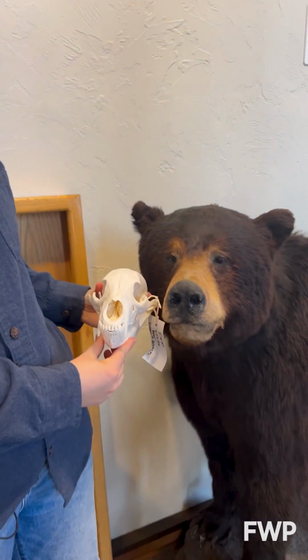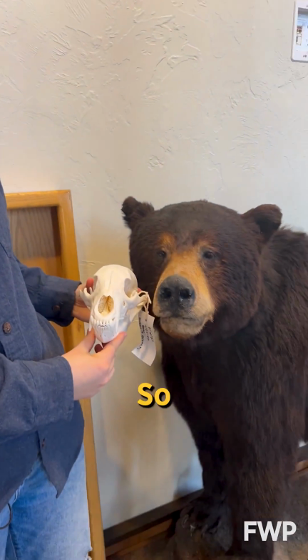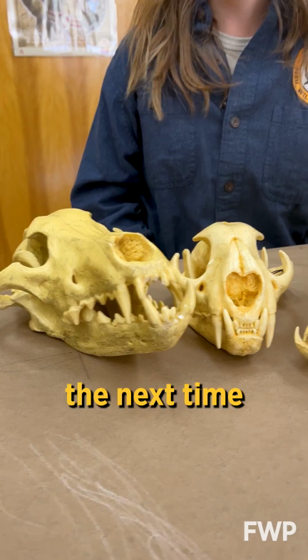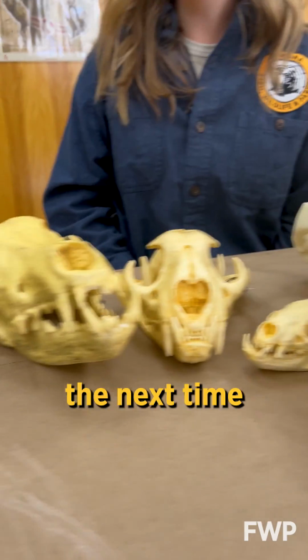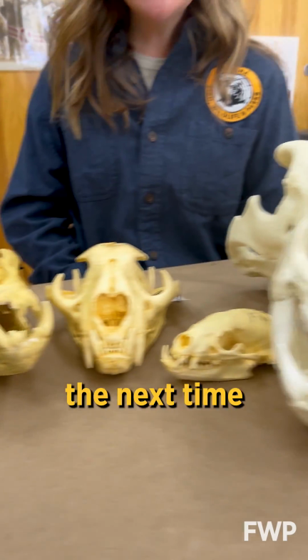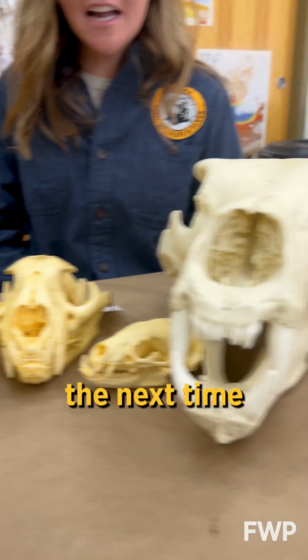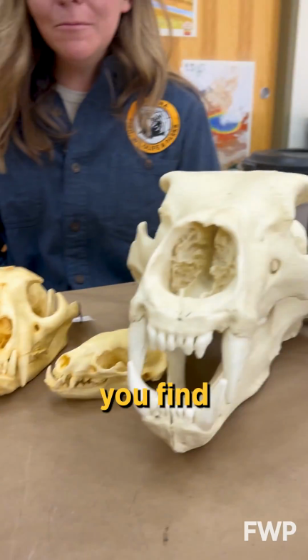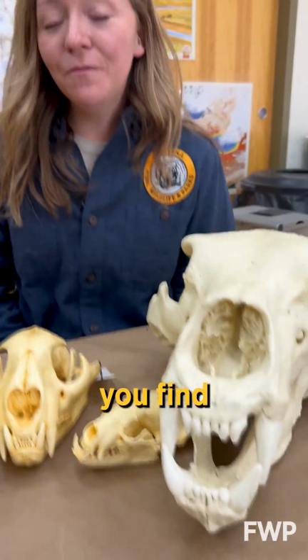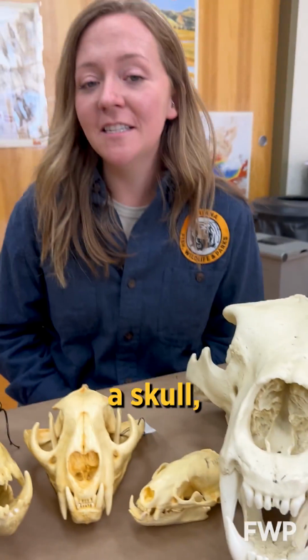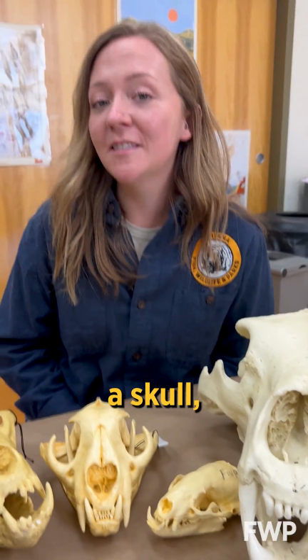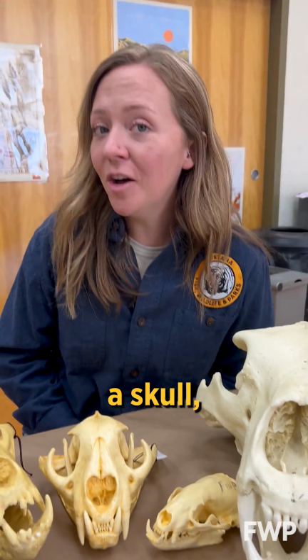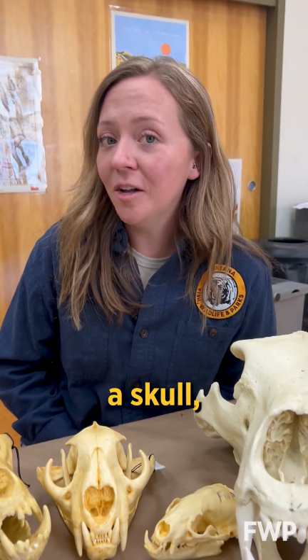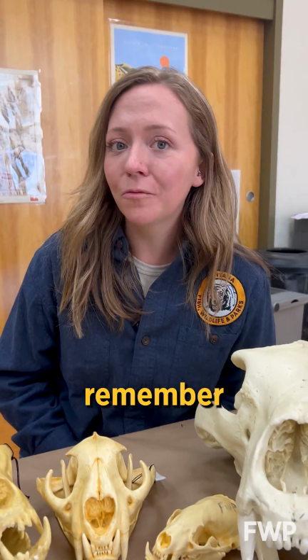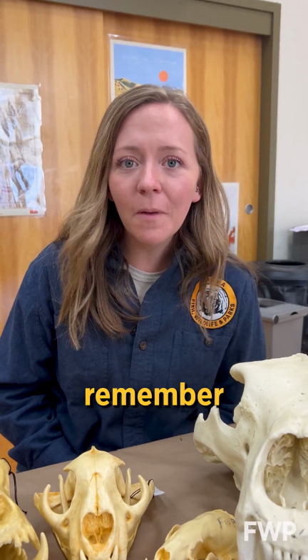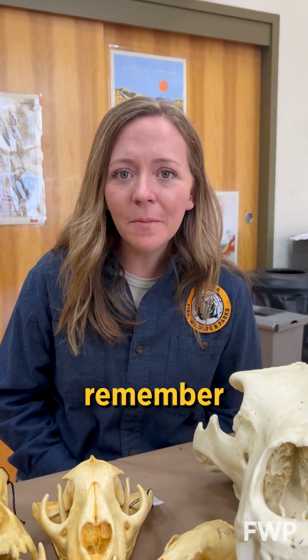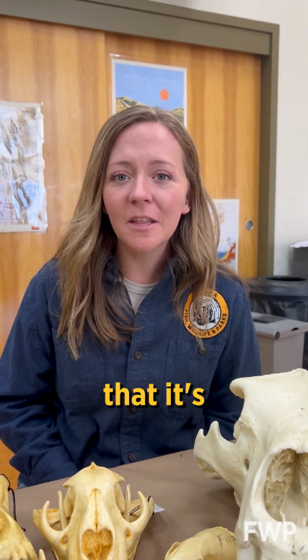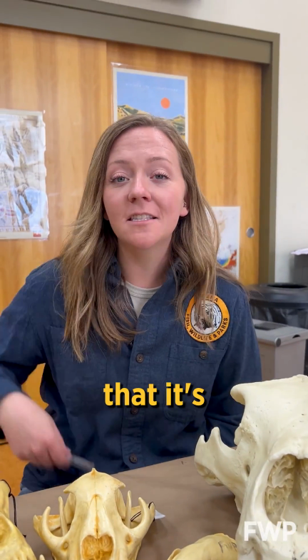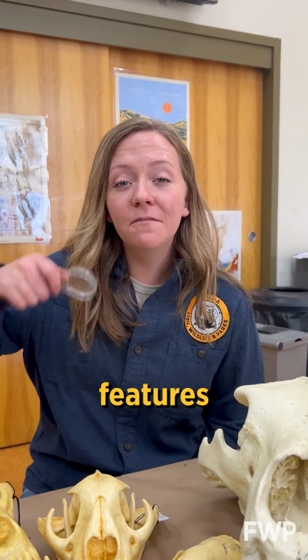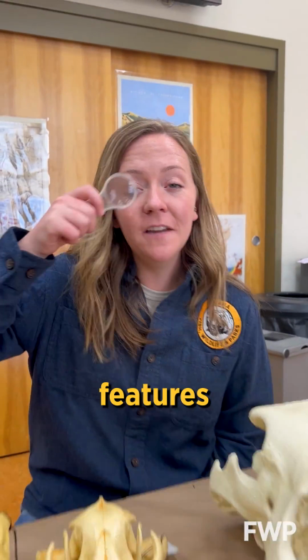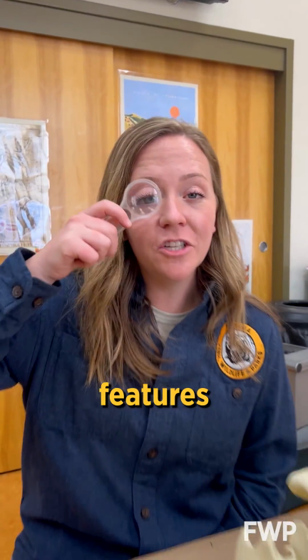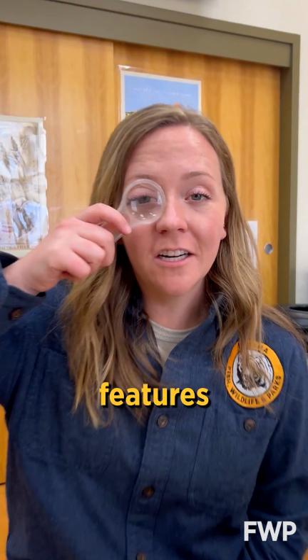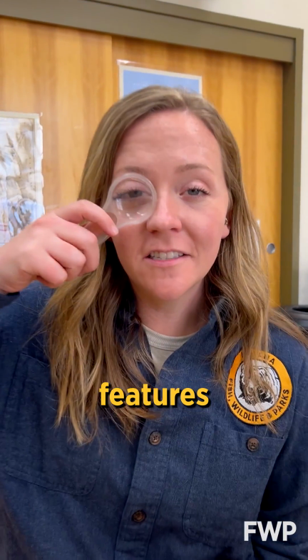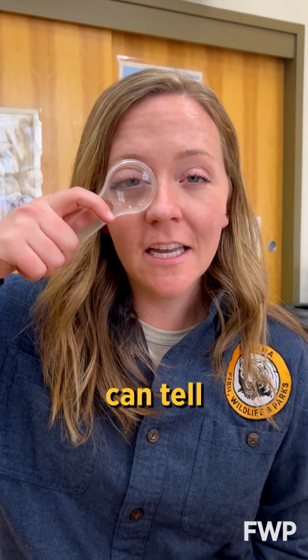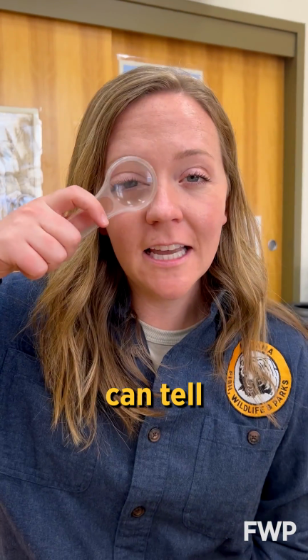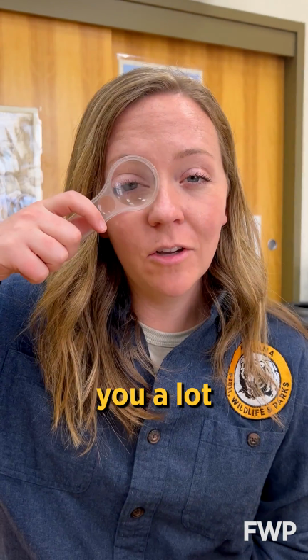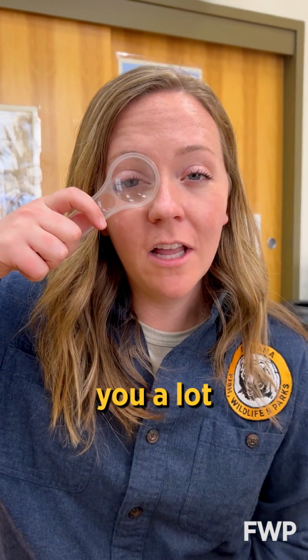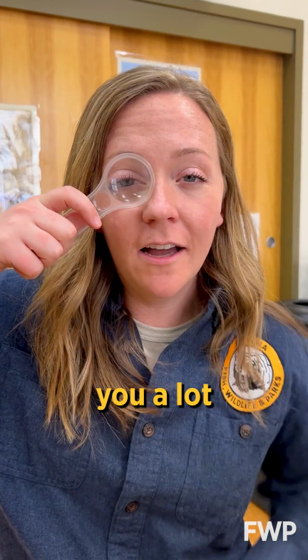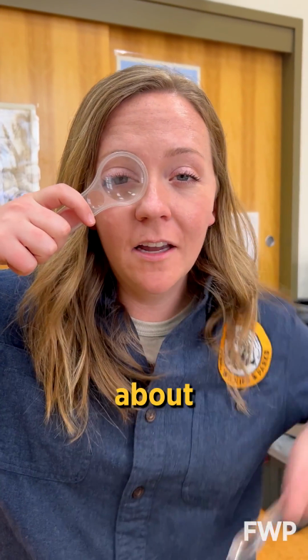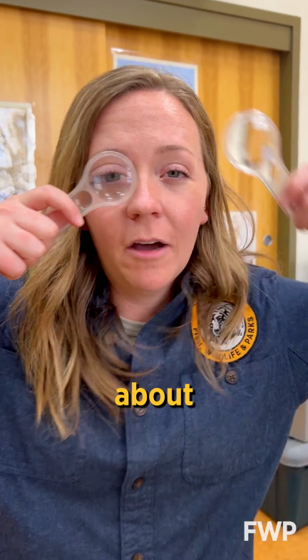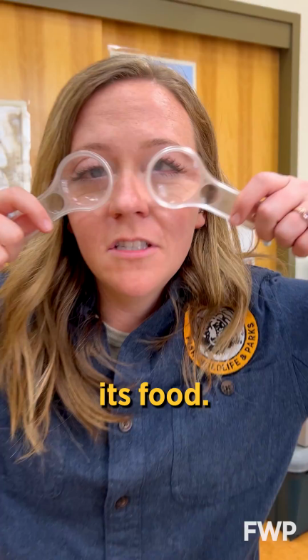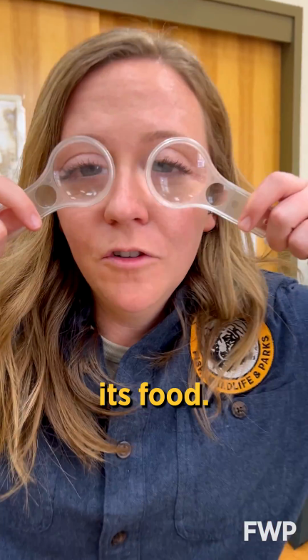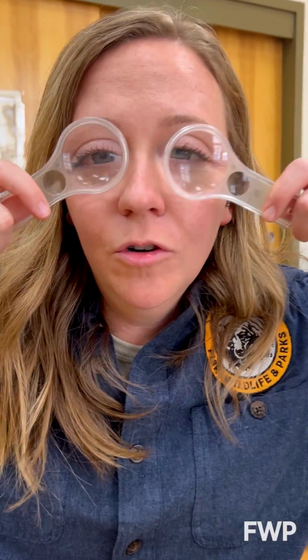So the next time you find a skull, remember that its features can tell you a lot about its food.